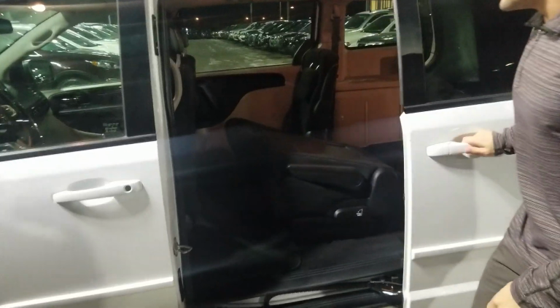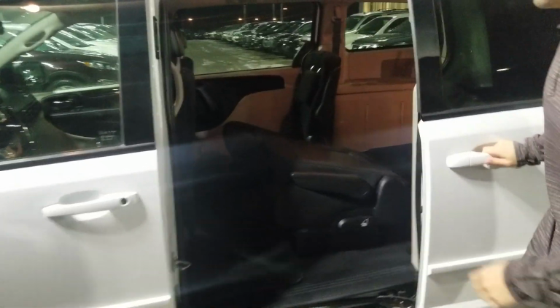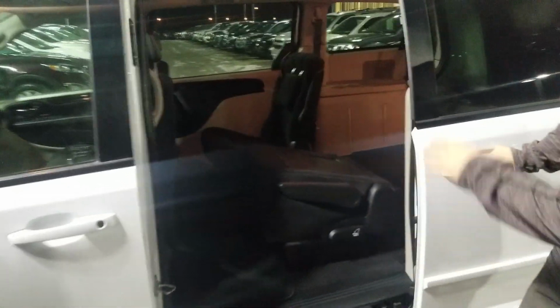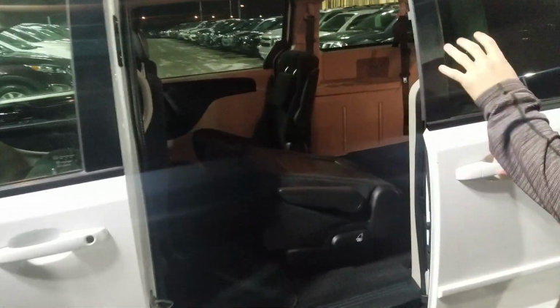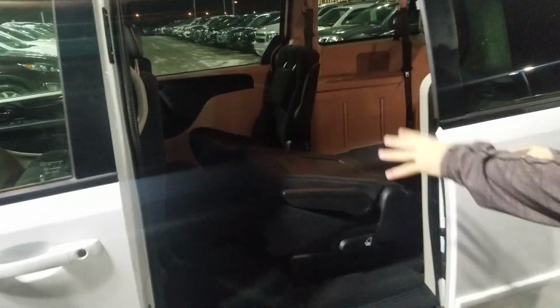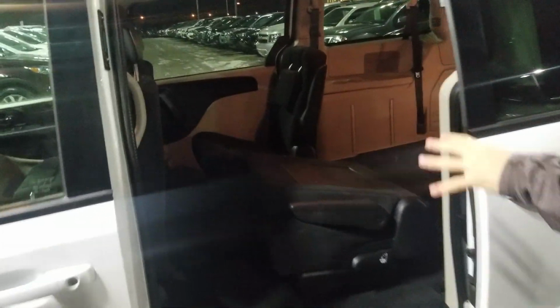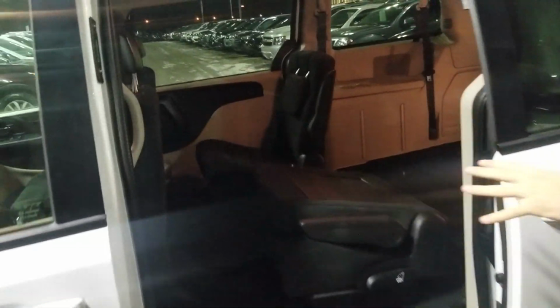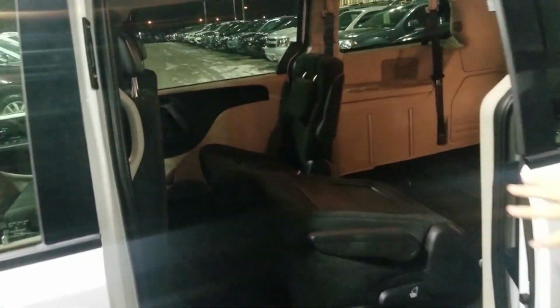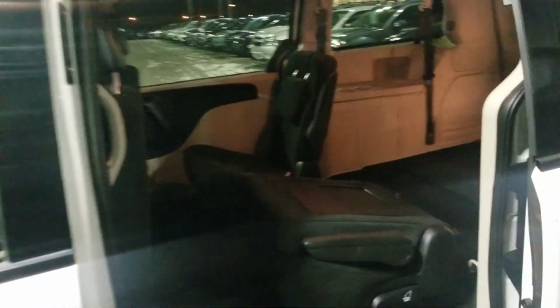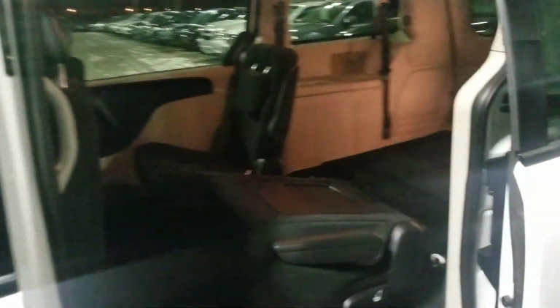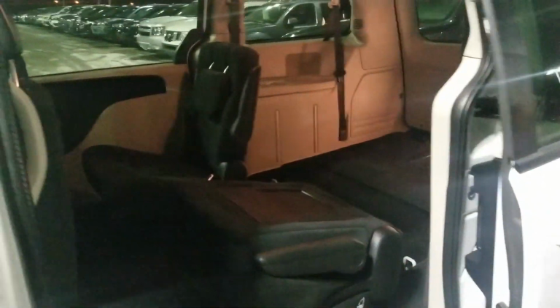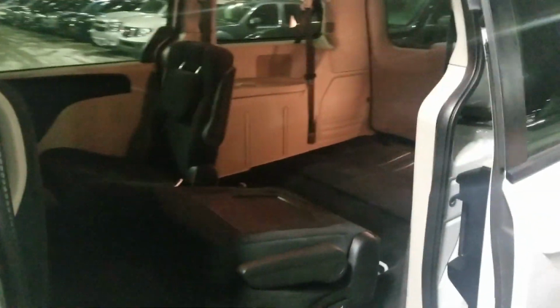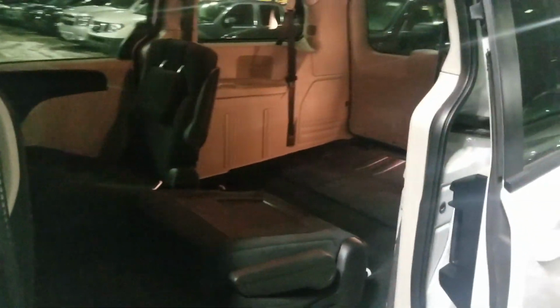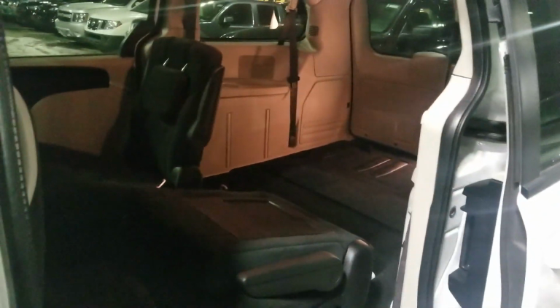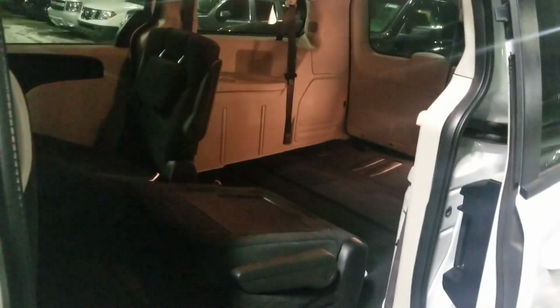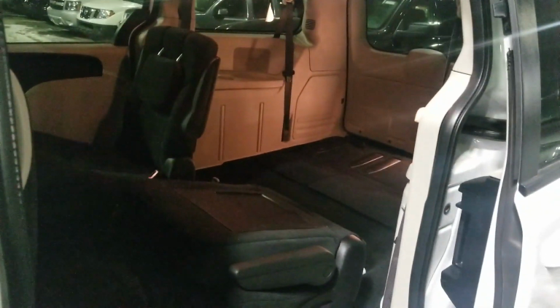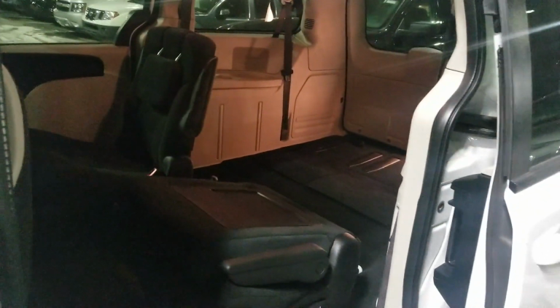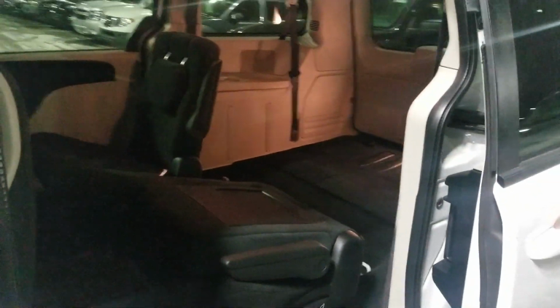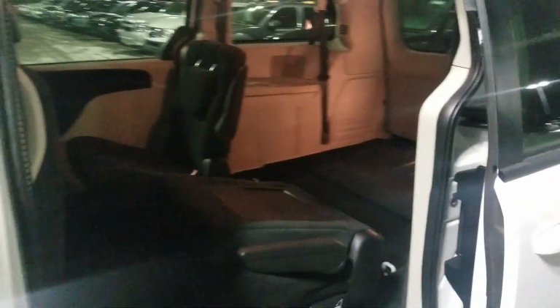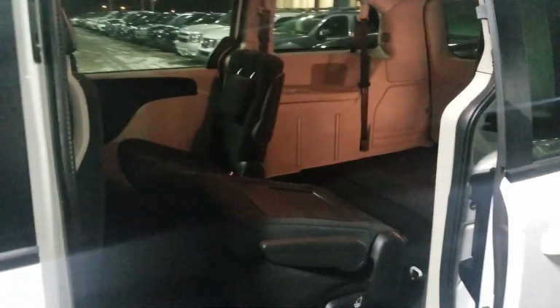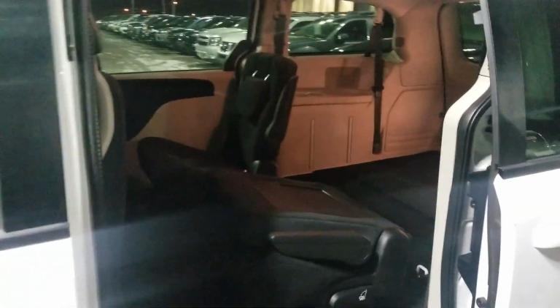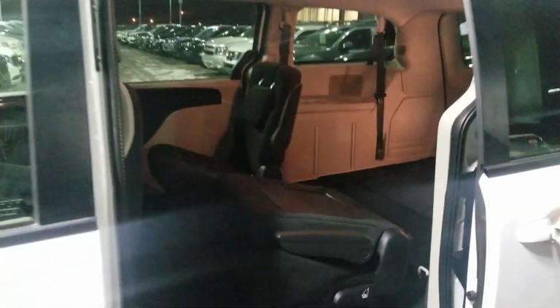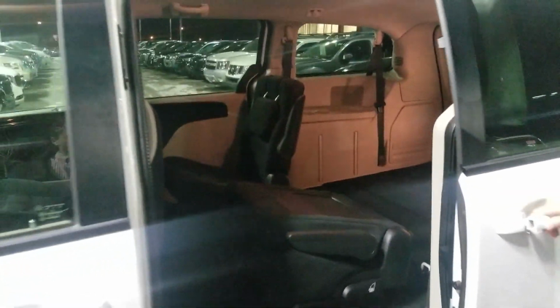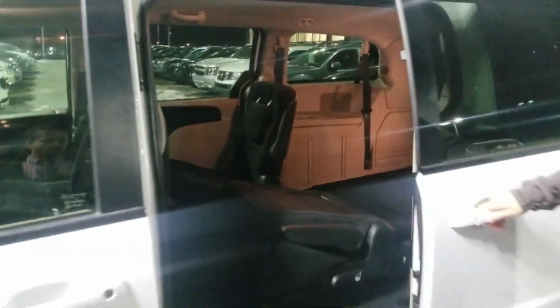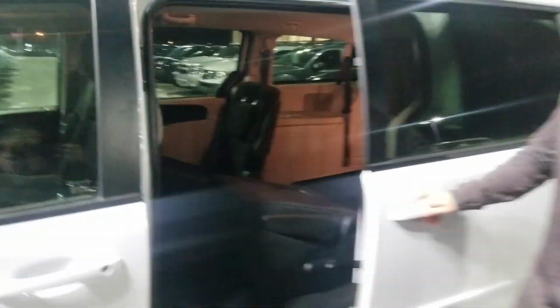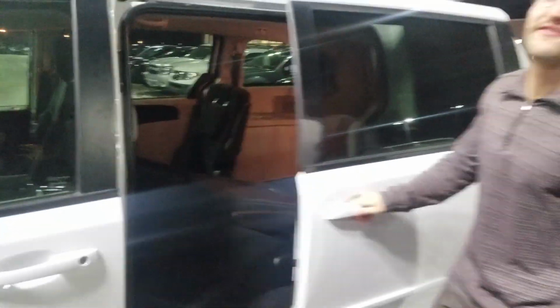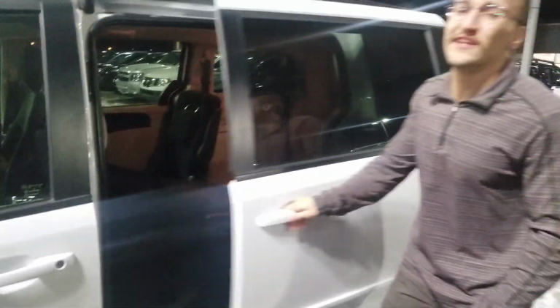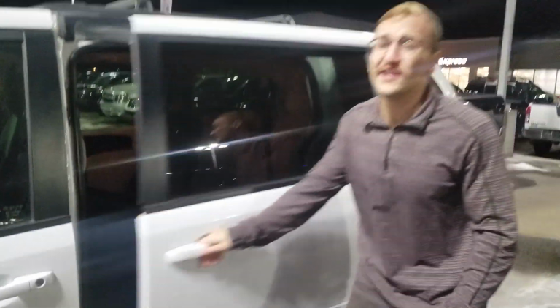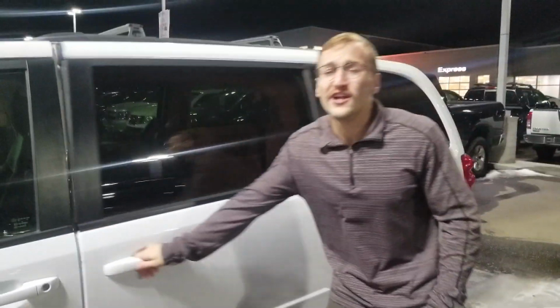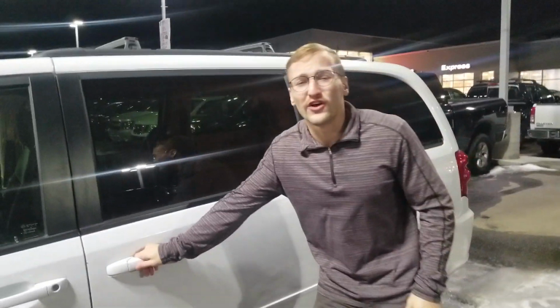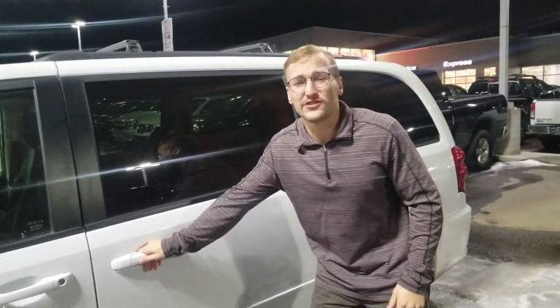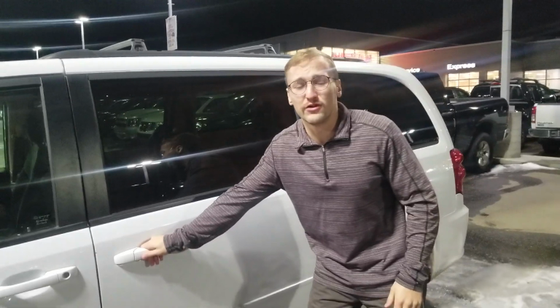Opening the back here, you have the full stow-and-go, so if you are doing any deliveries or anything like that it will be very convenient. Lots of room.